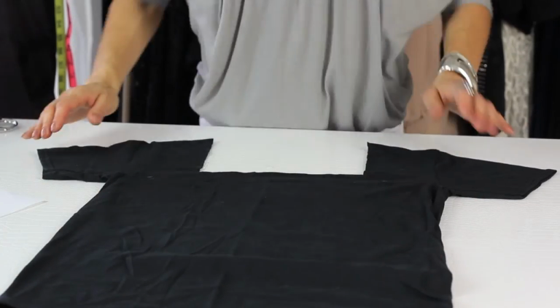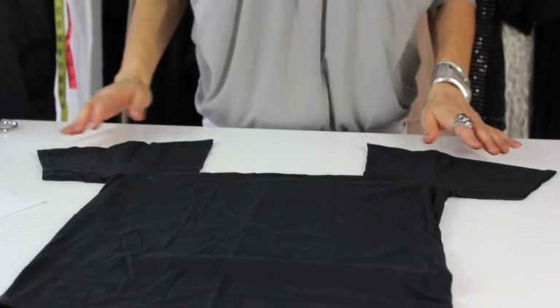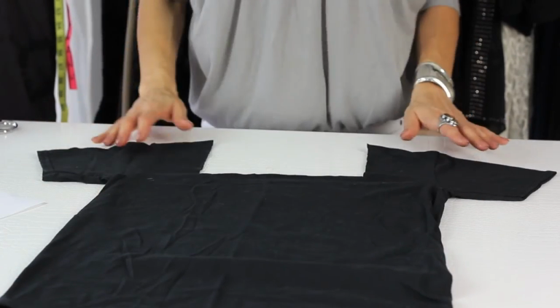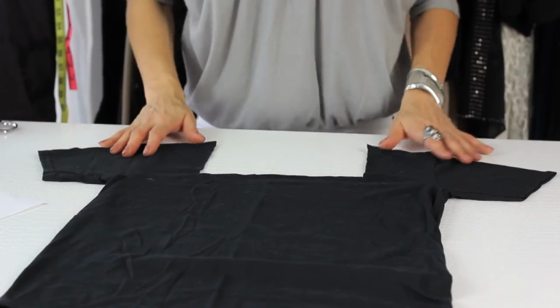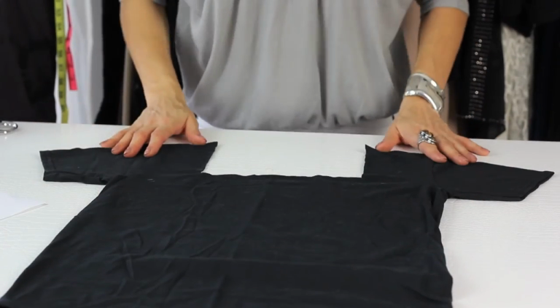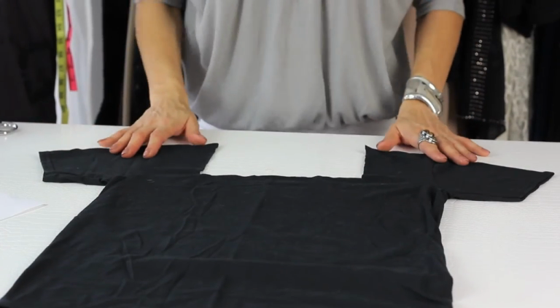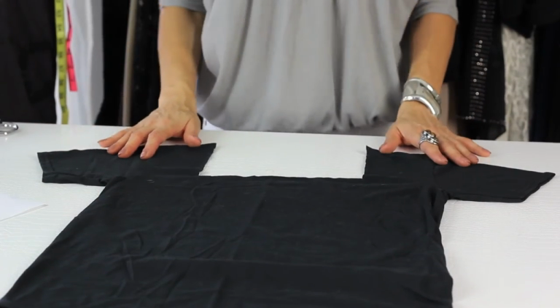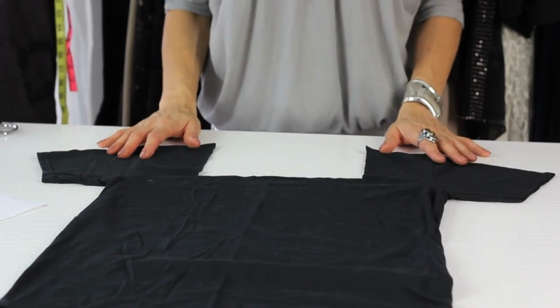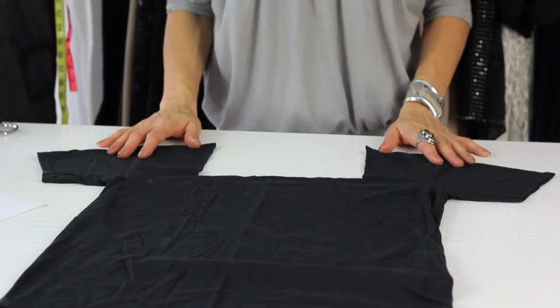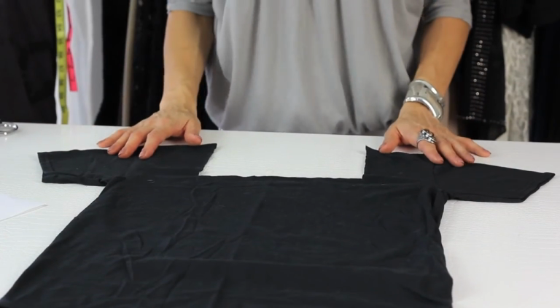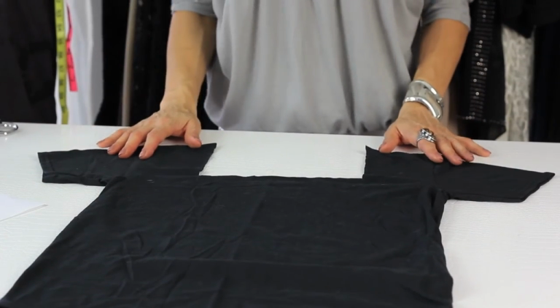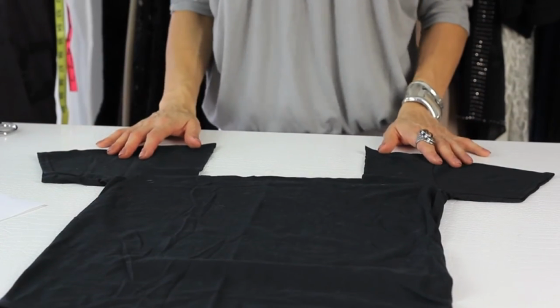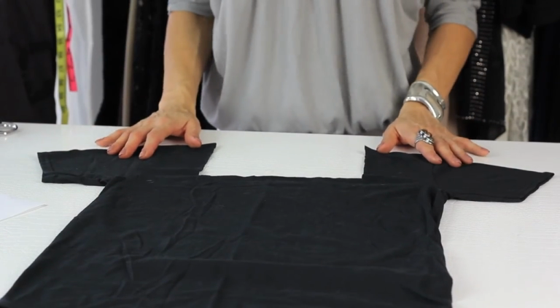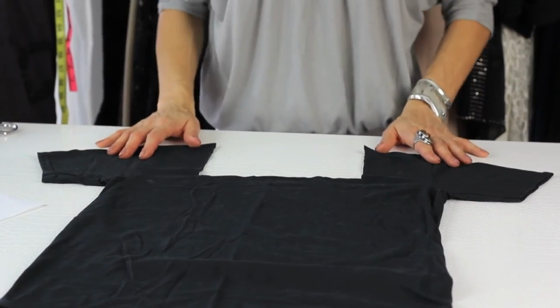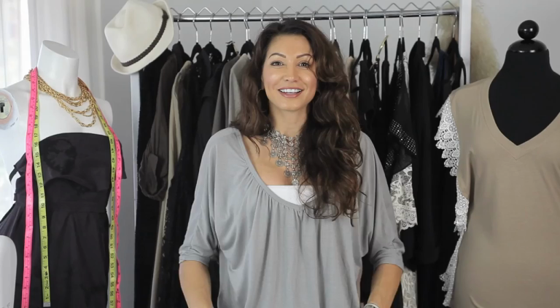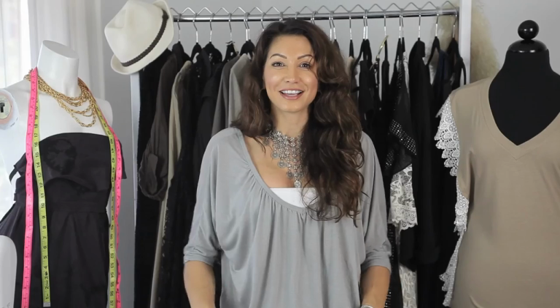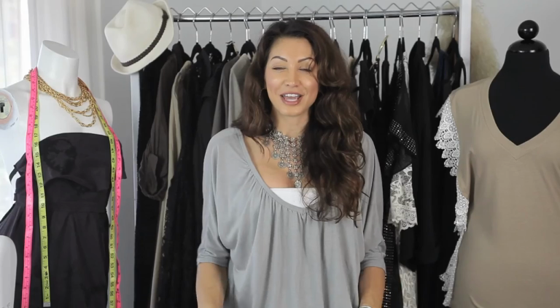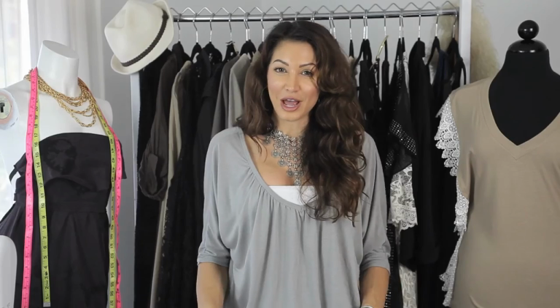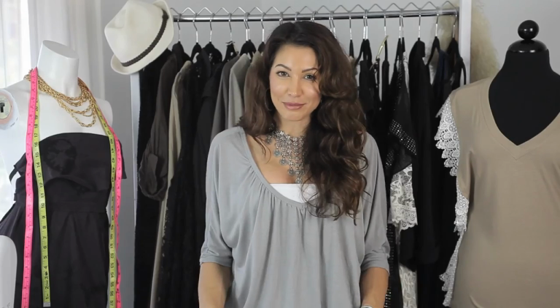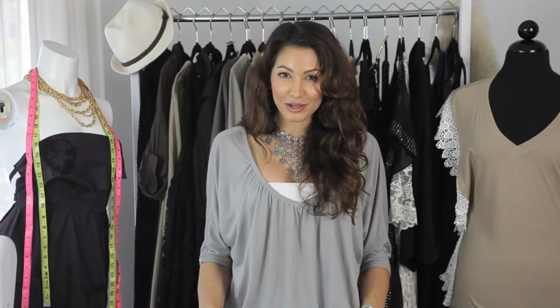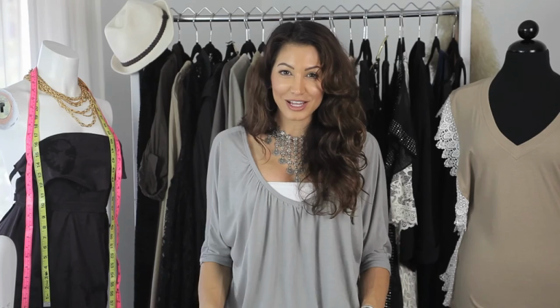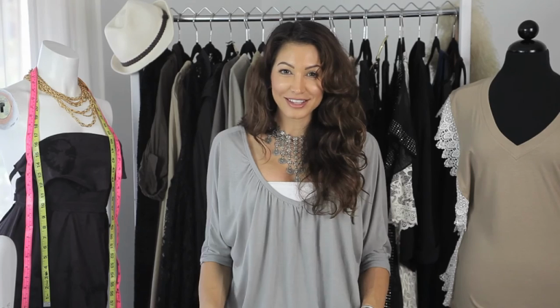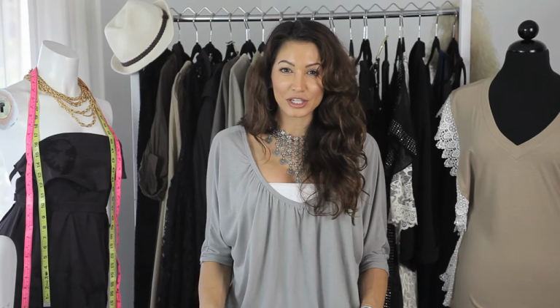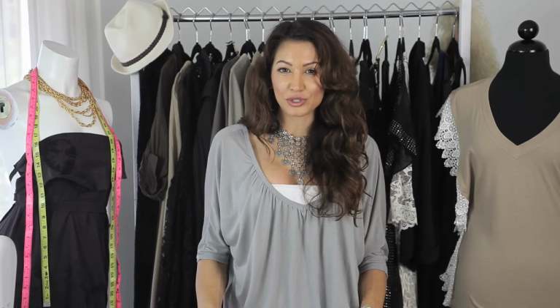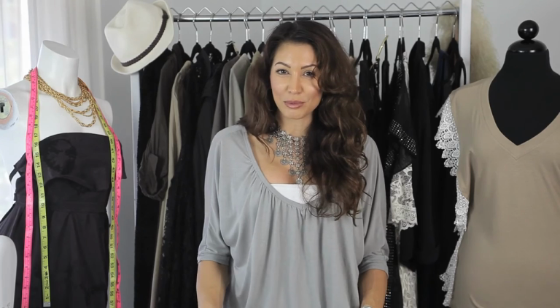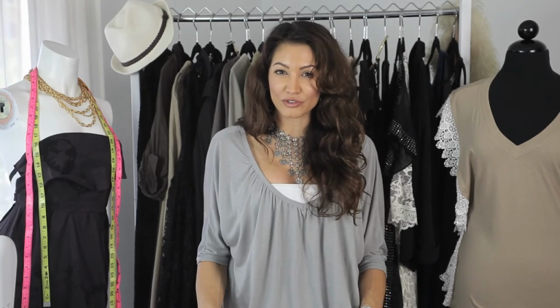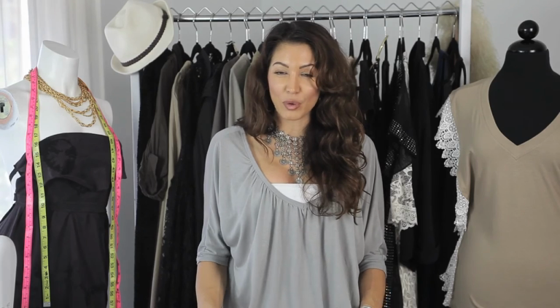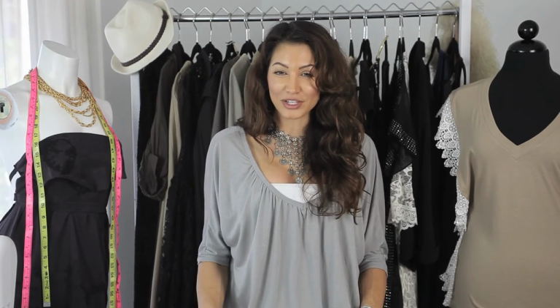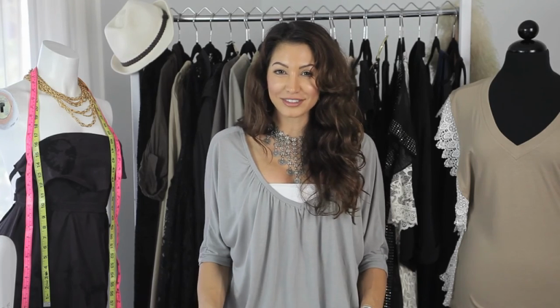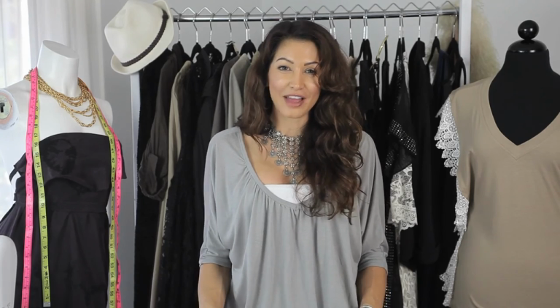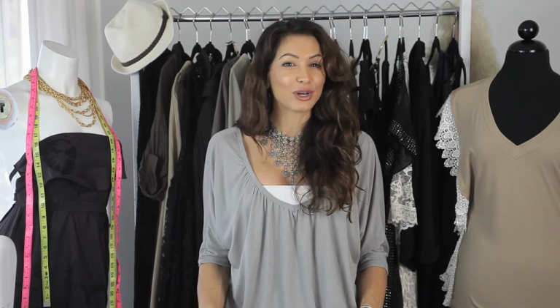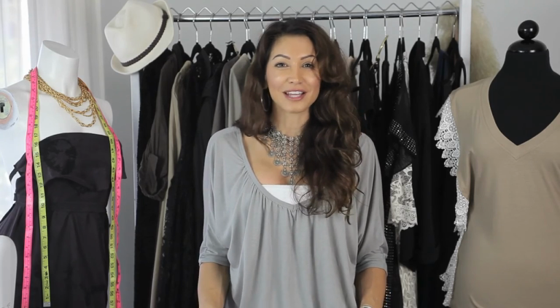That is how you give a t-shirt a square neck. Again, I'm Angela. Thank you so much for watching. Have a great day.